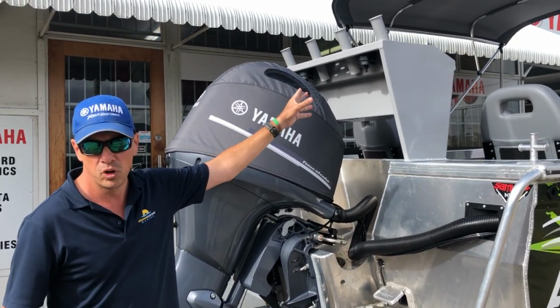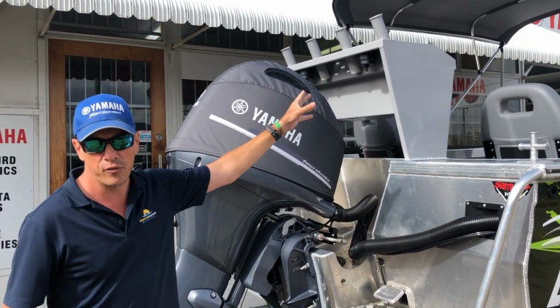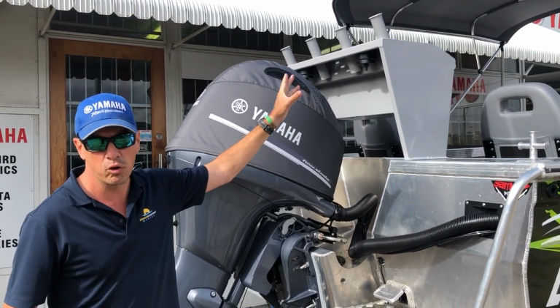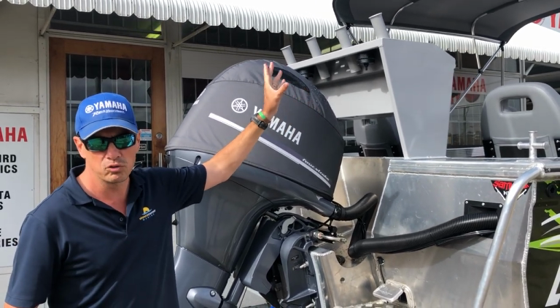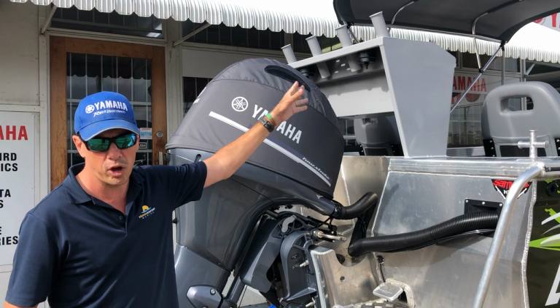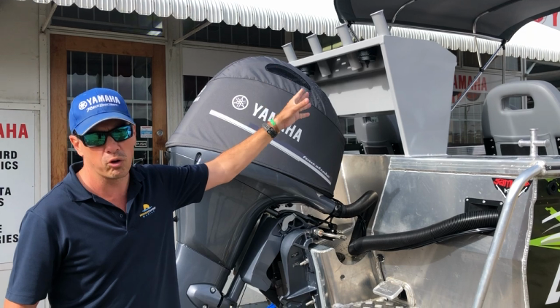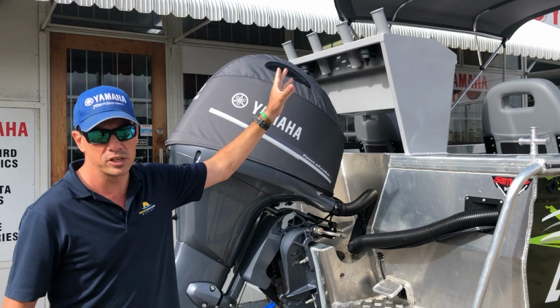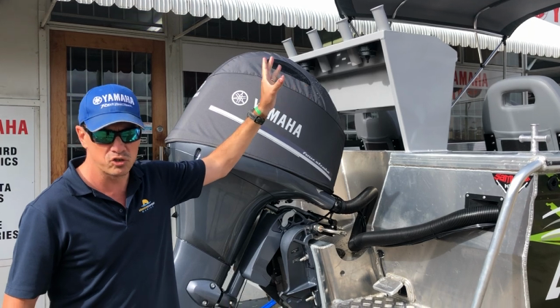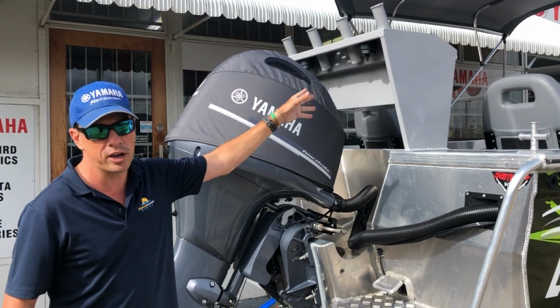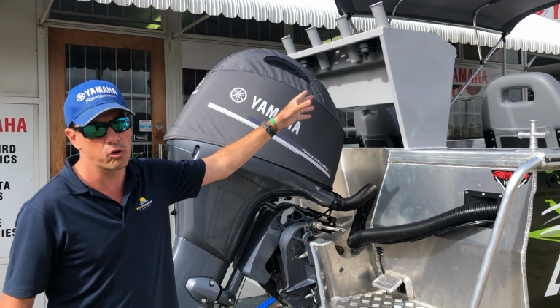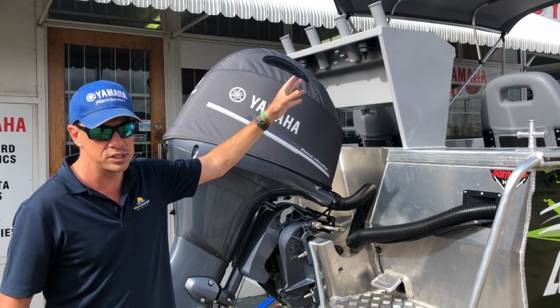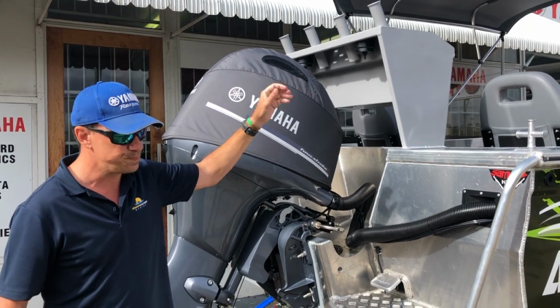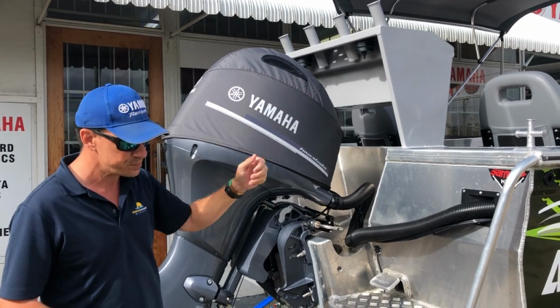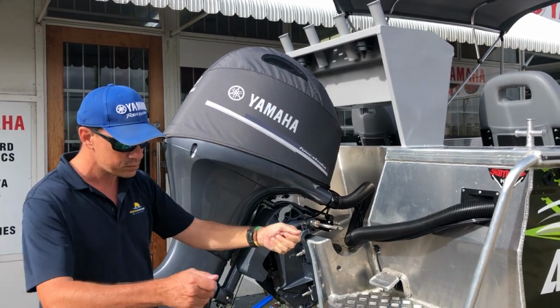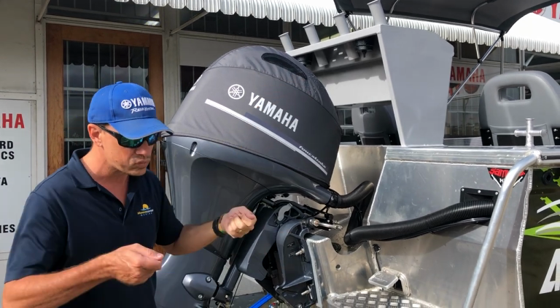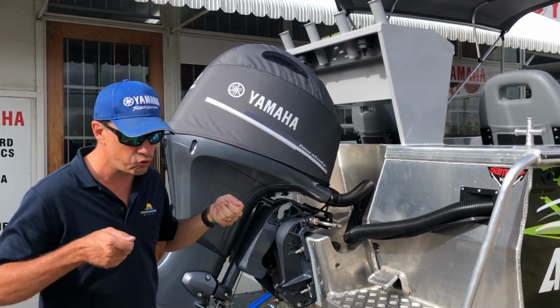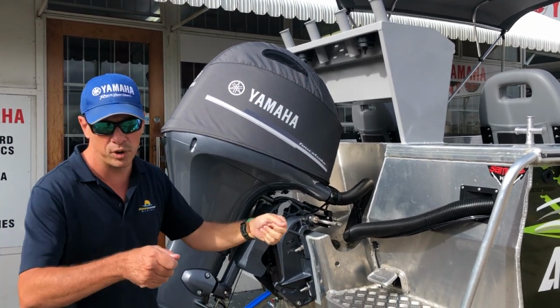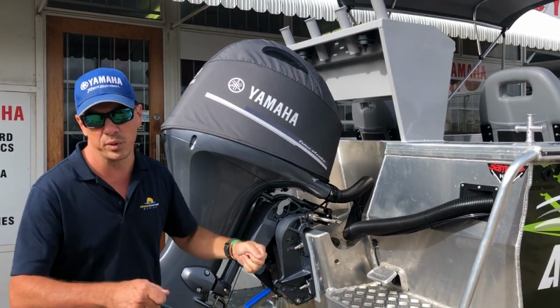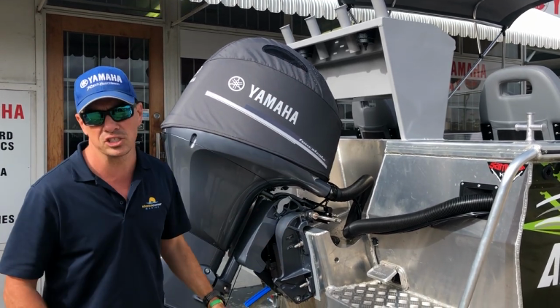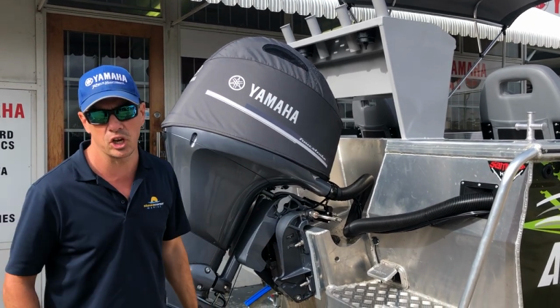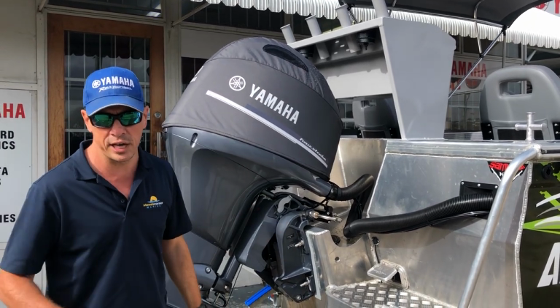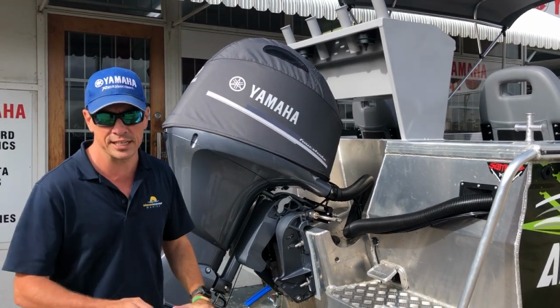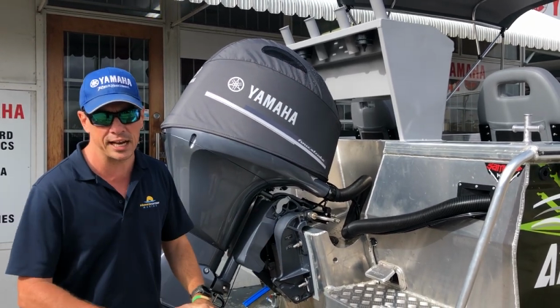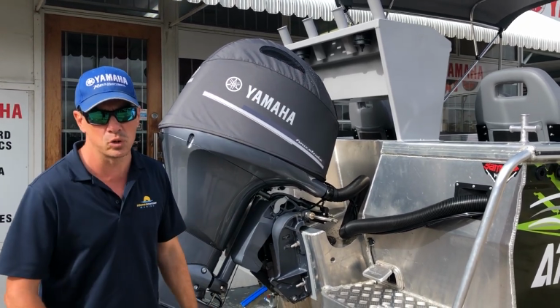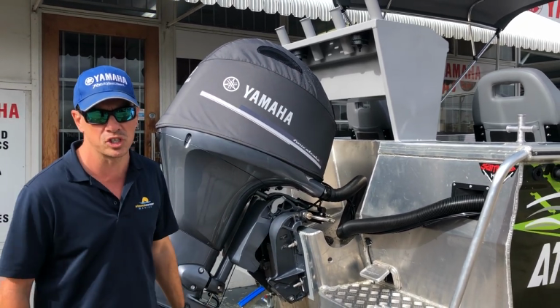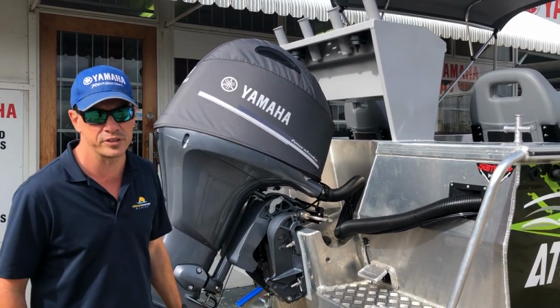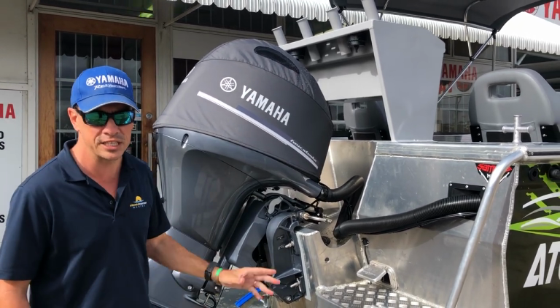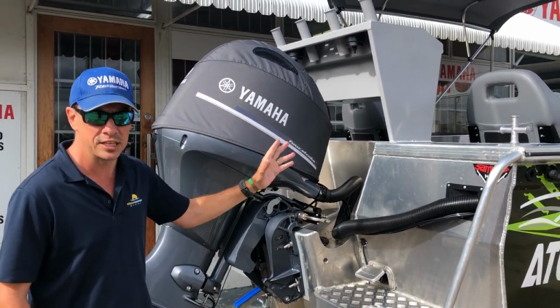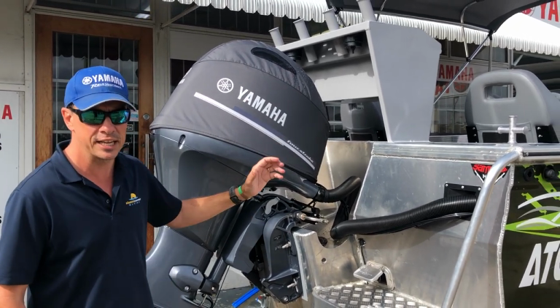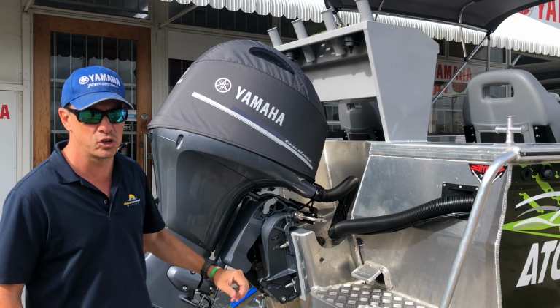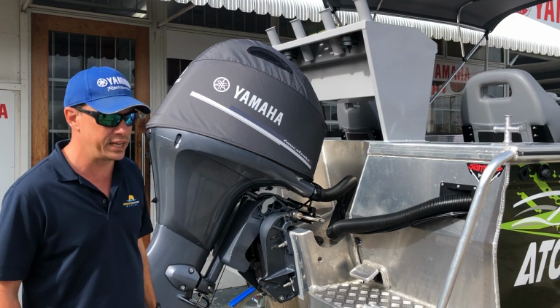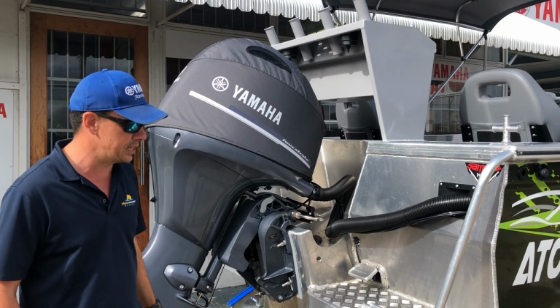The deluxe CJ bait board features knife holds, rod holders, drink holders, and a removable insert as a cutting board surface. That's a good bit of gear.